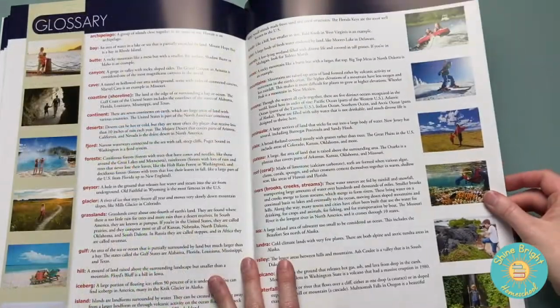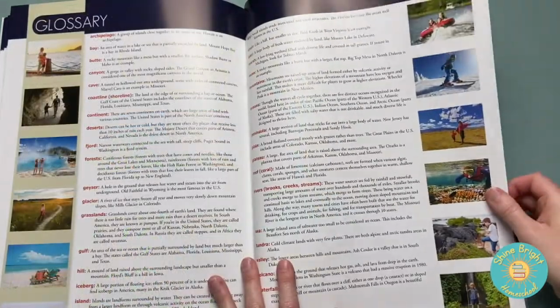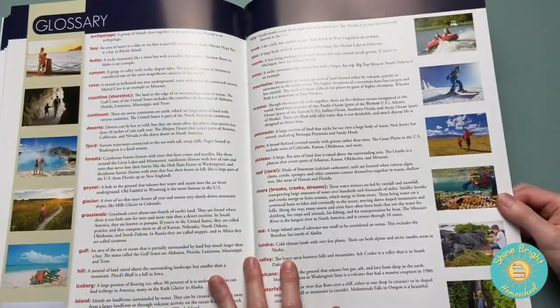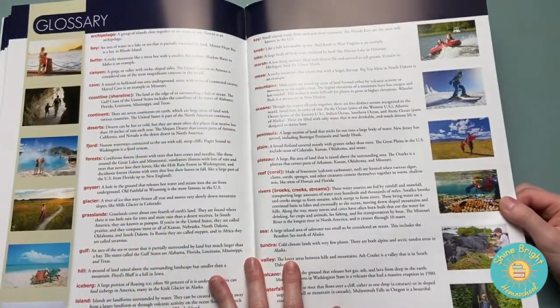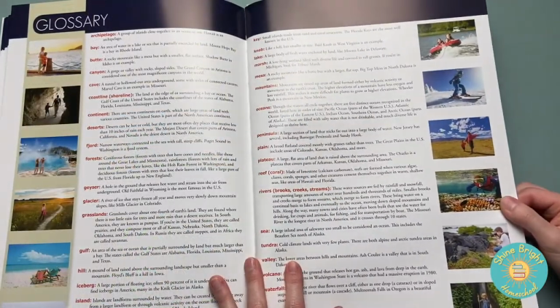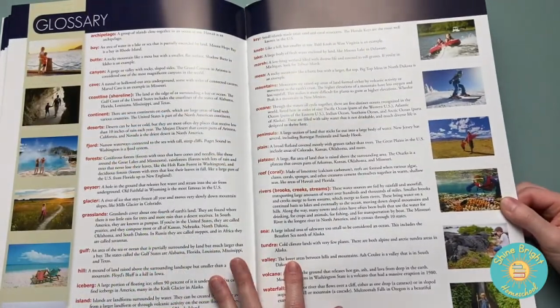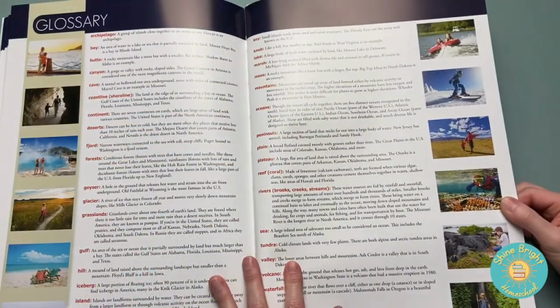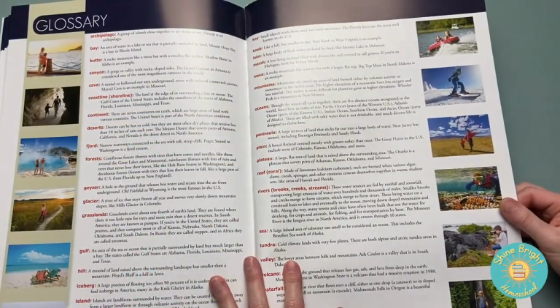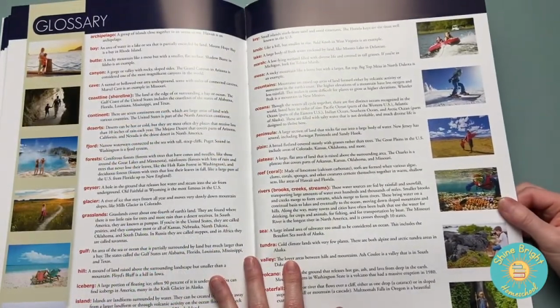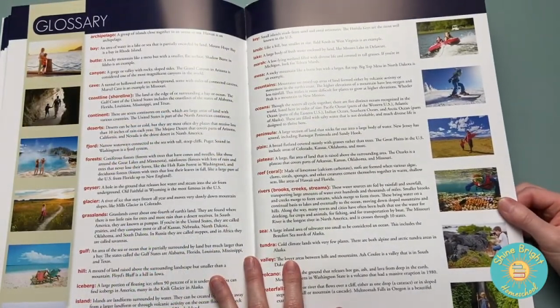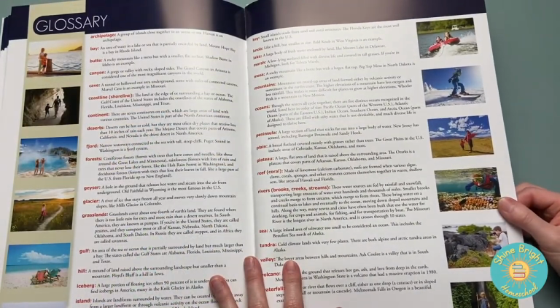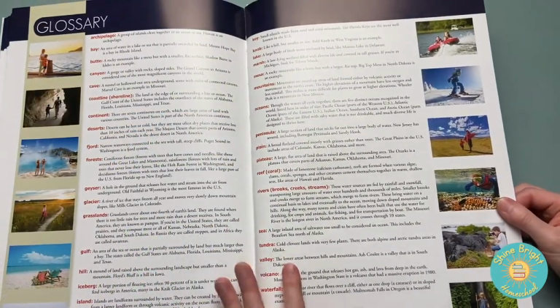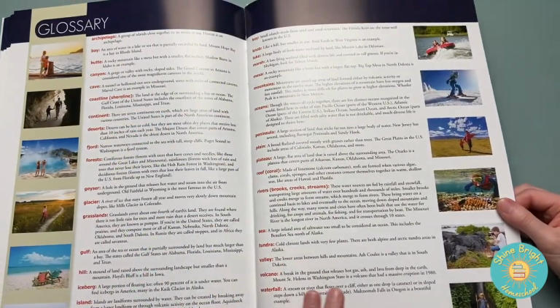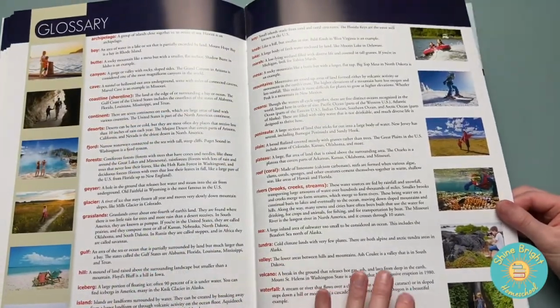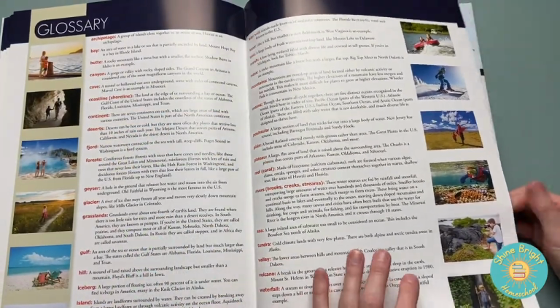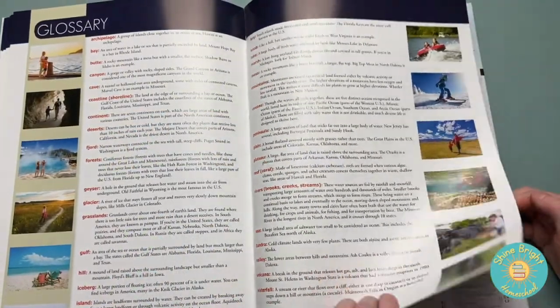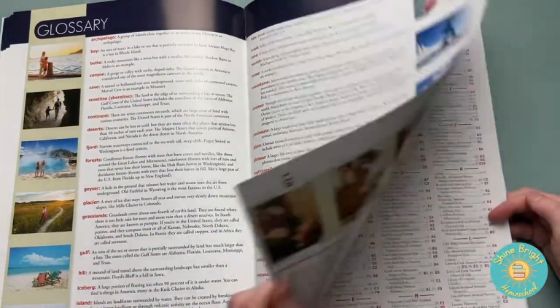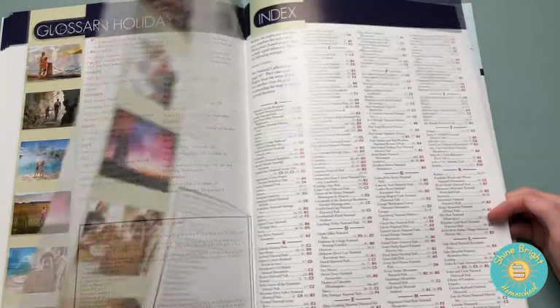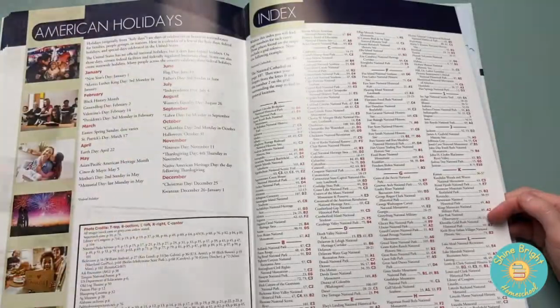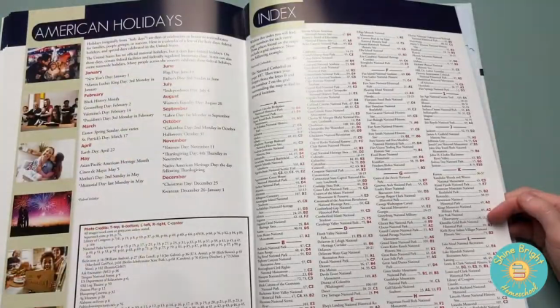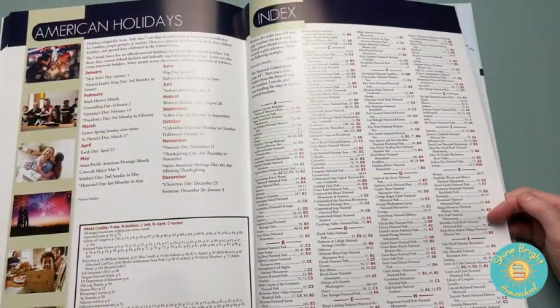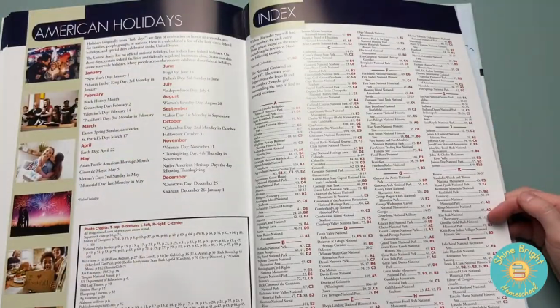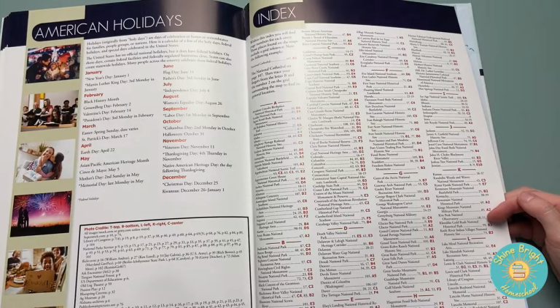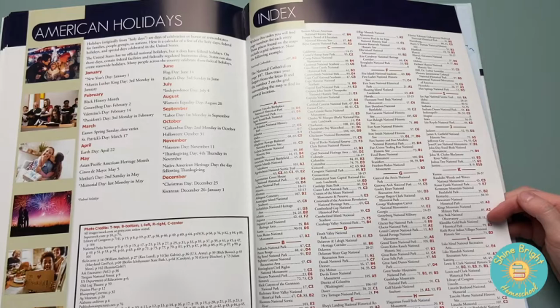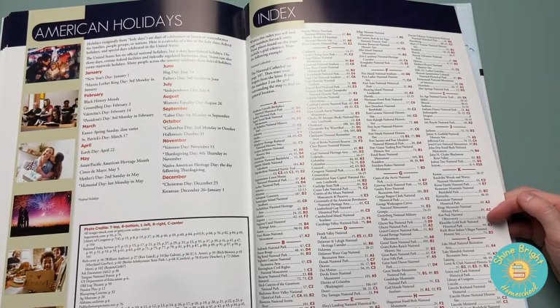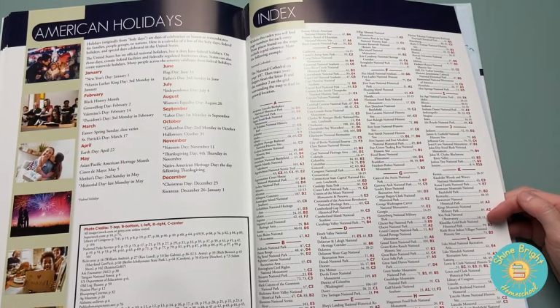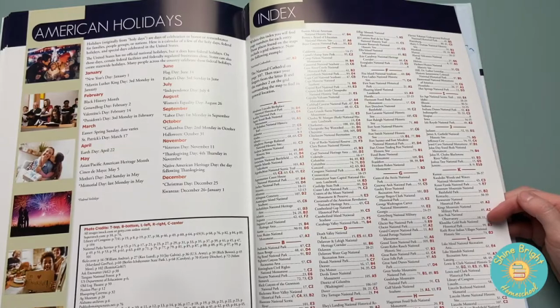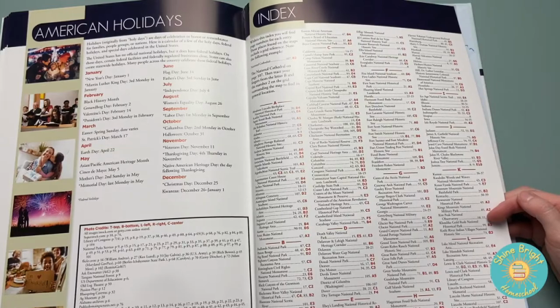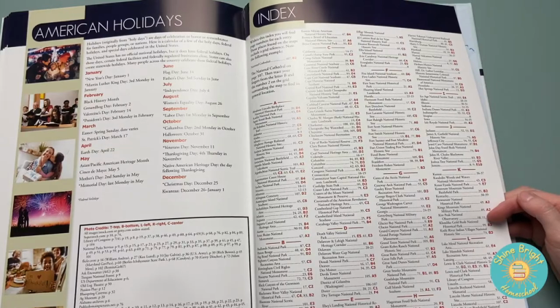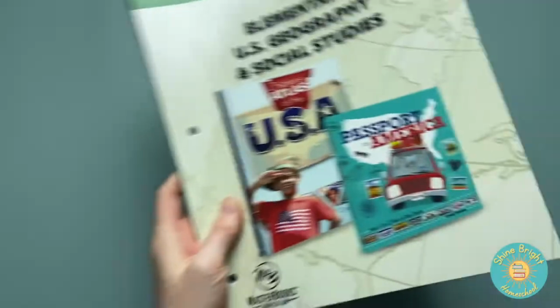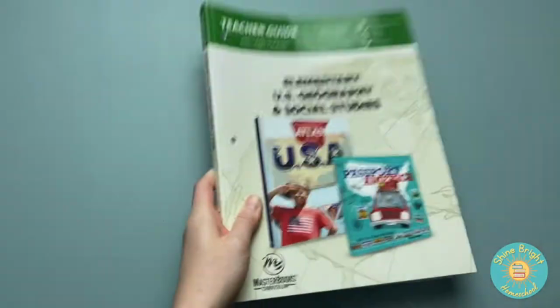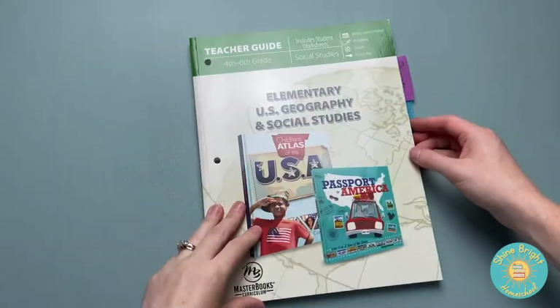In the back it just has a glossary of different geological terms and American holidays as well.